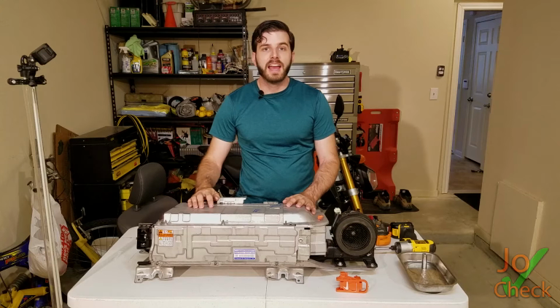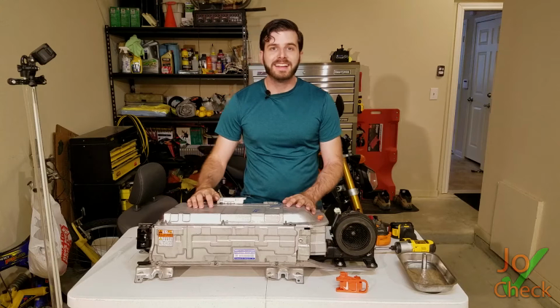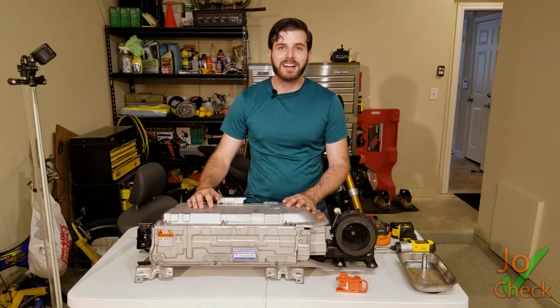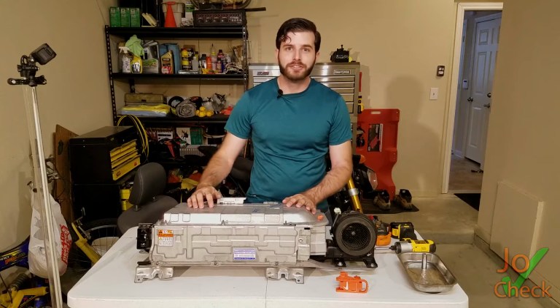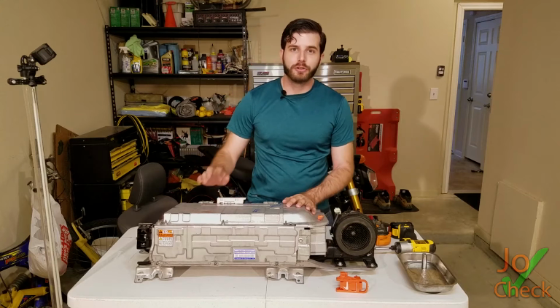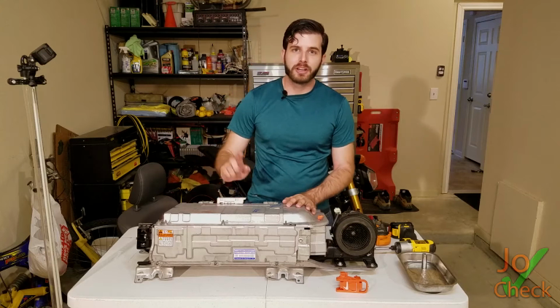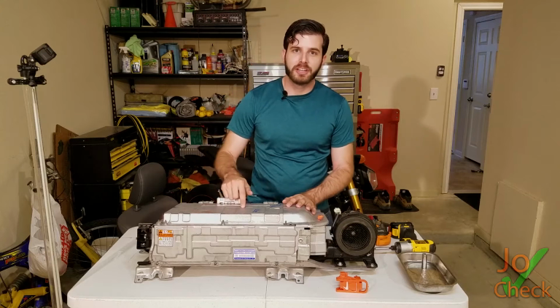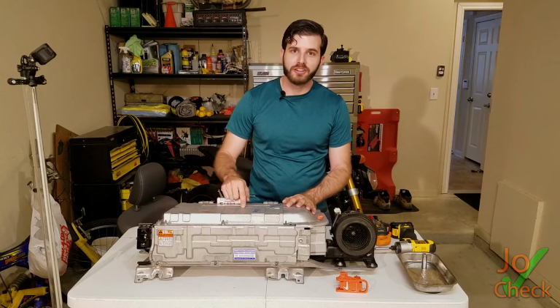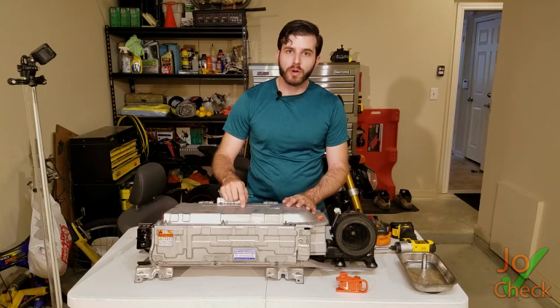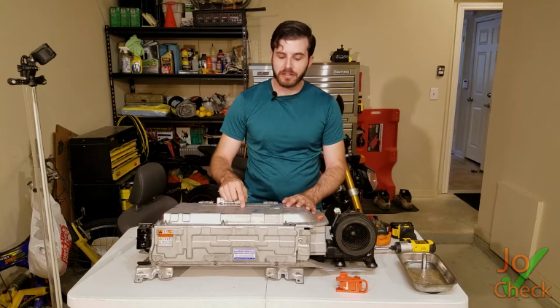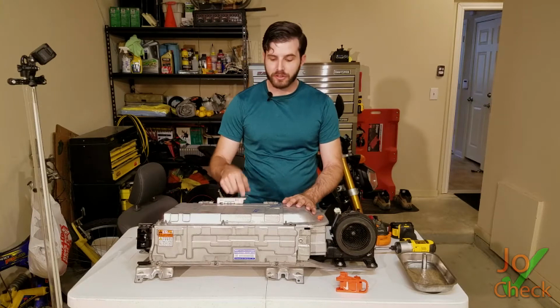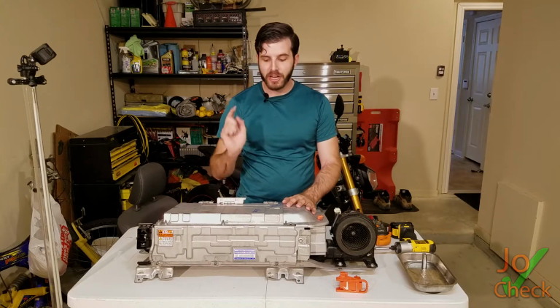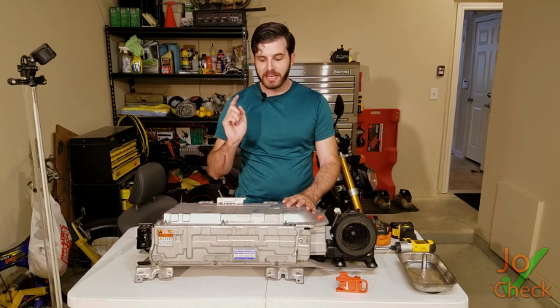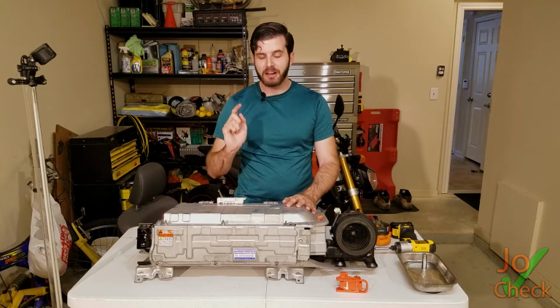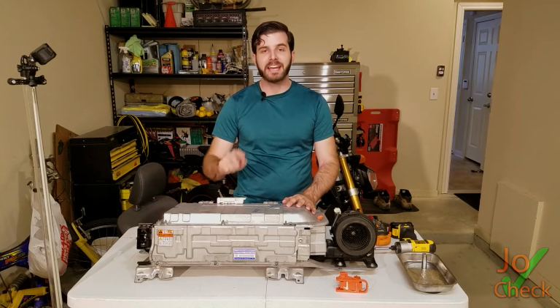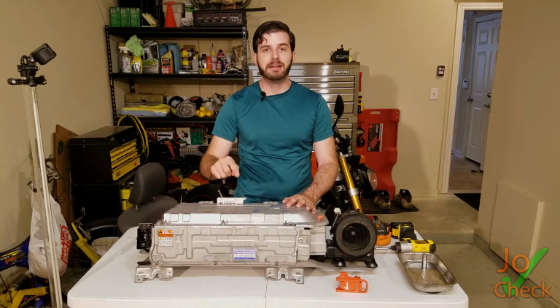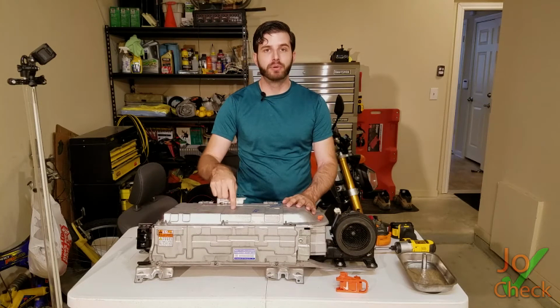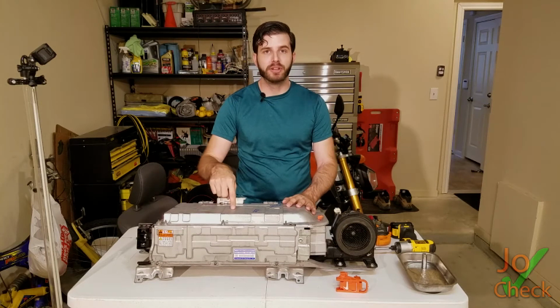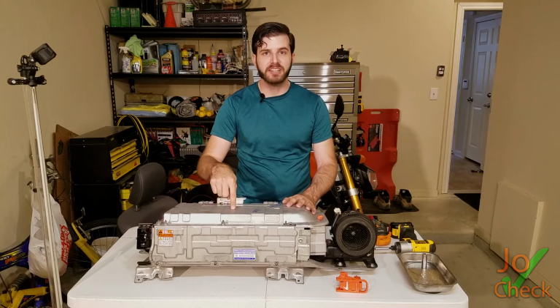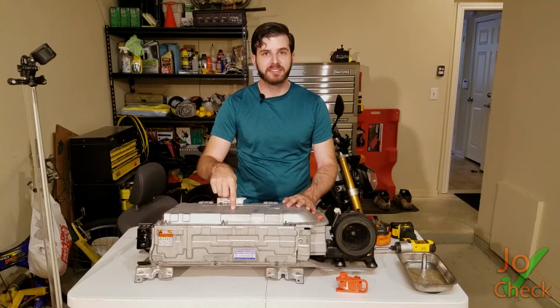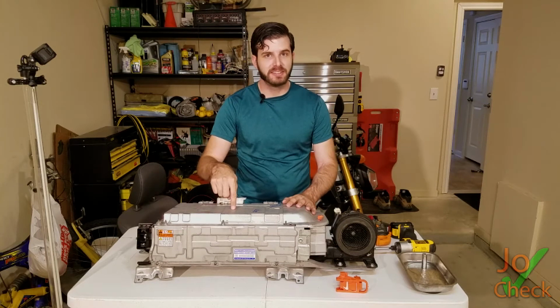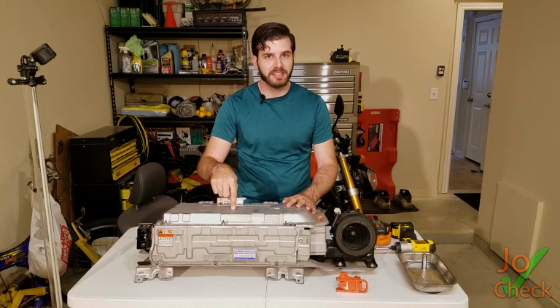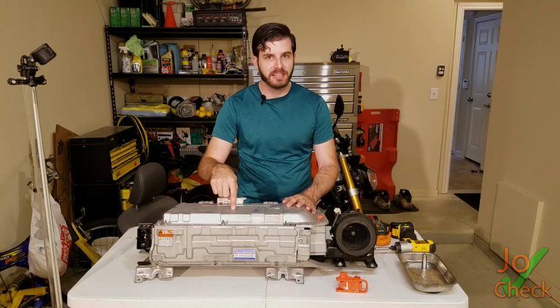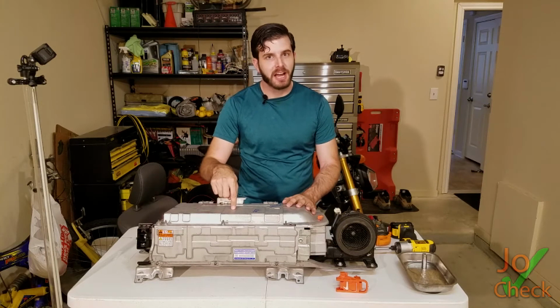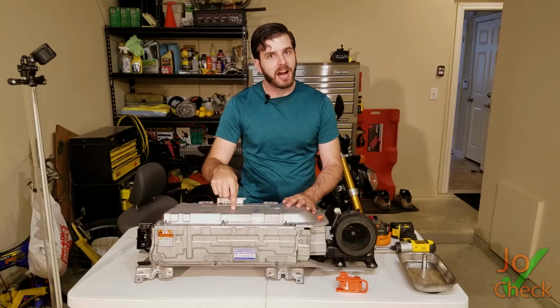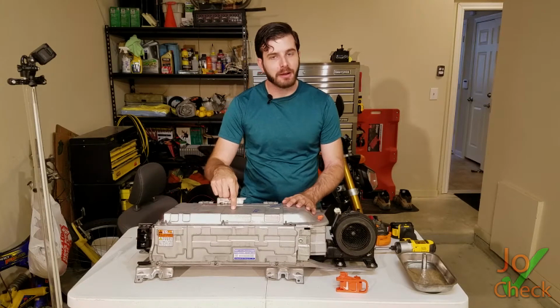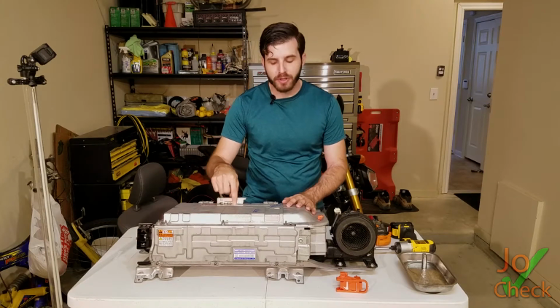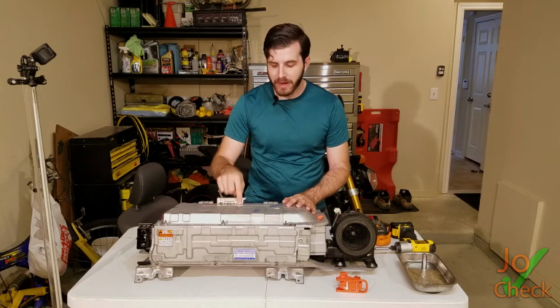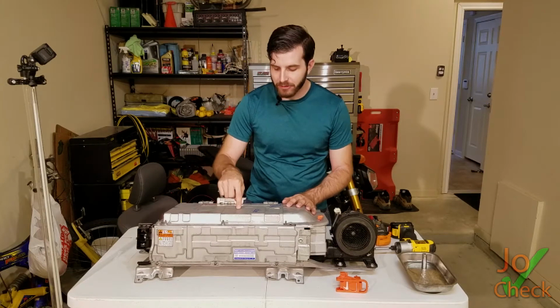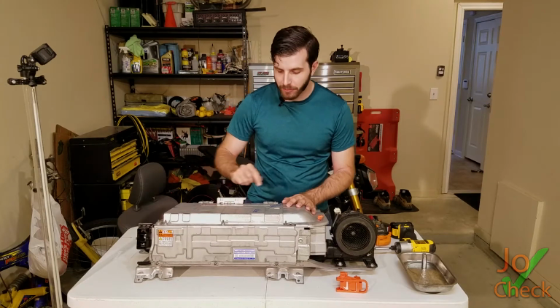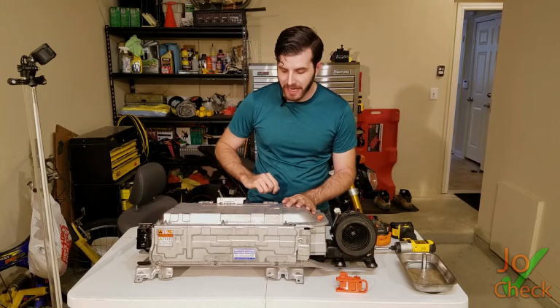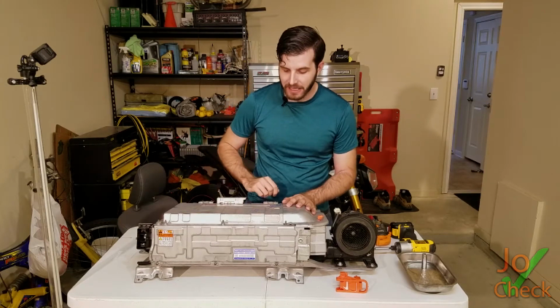Hey guys, Joe Cech here. We're about to check out a Prius C hybrid battery pack.